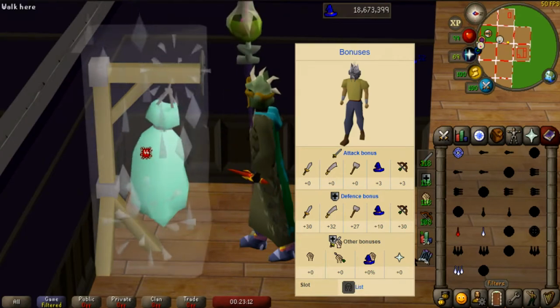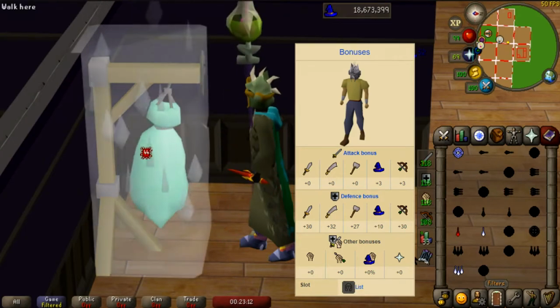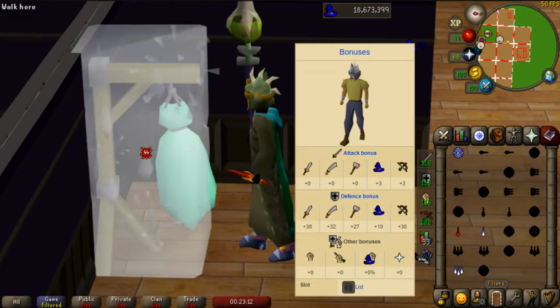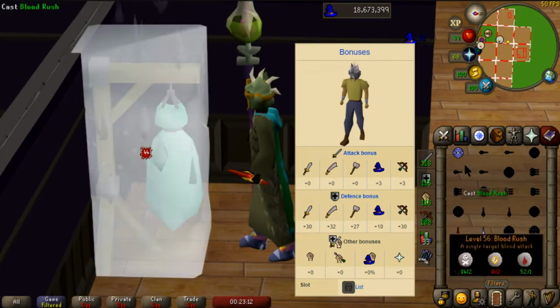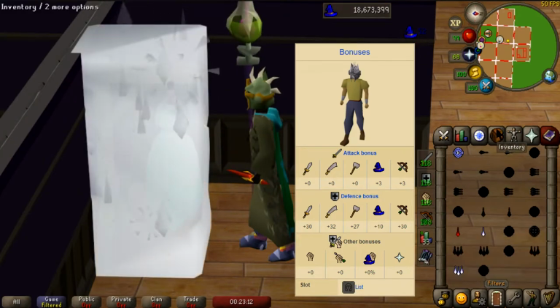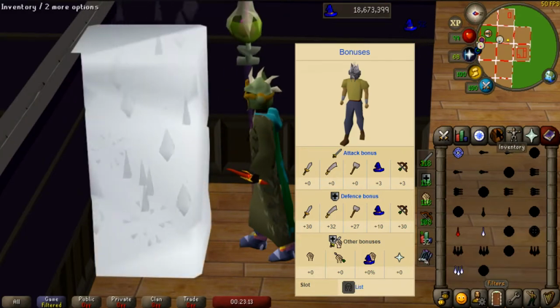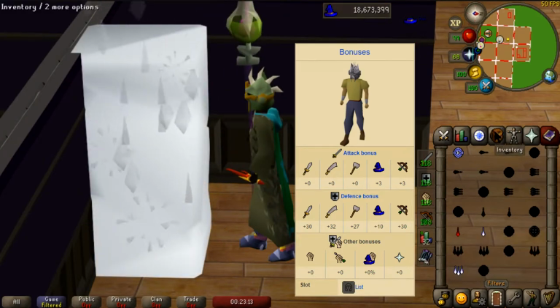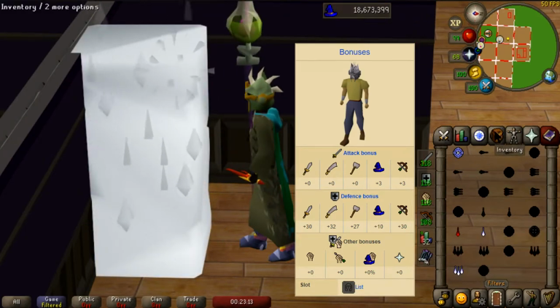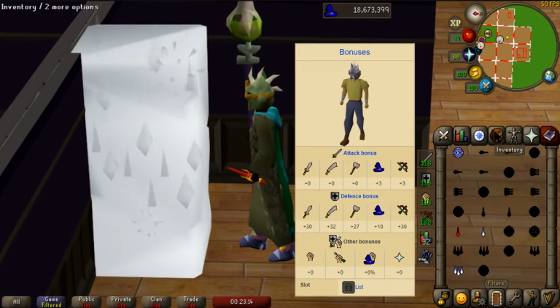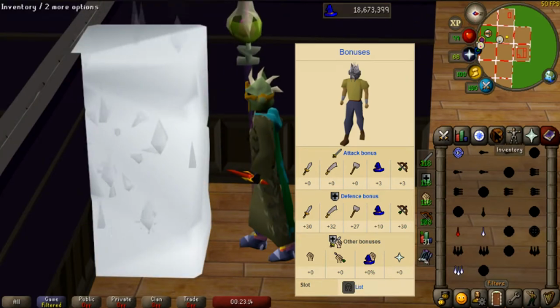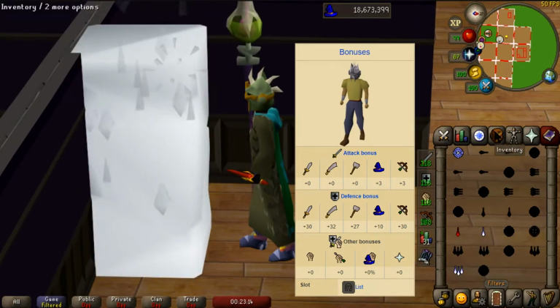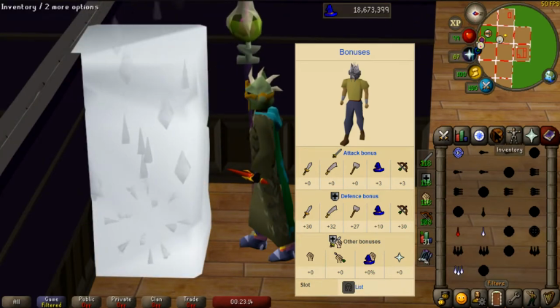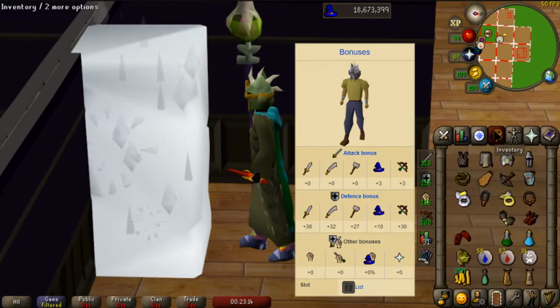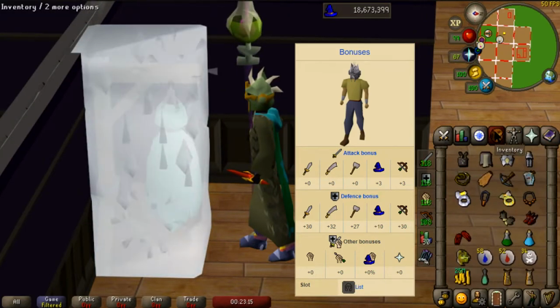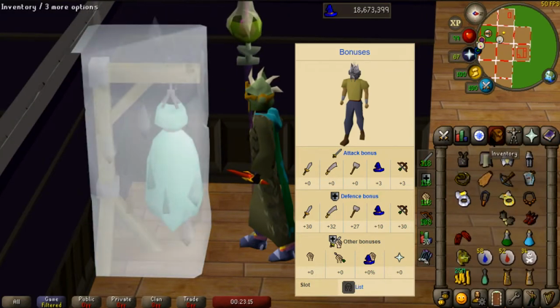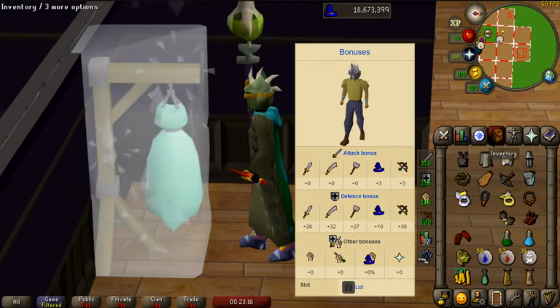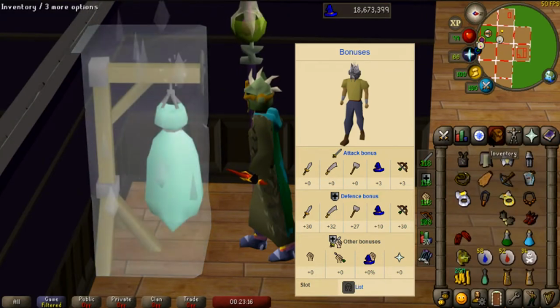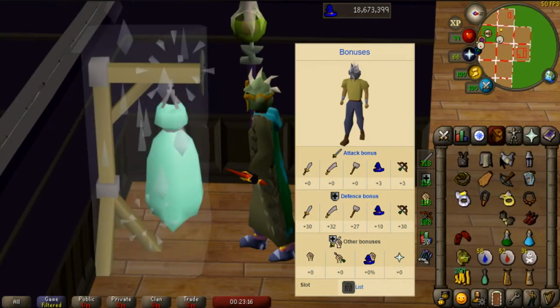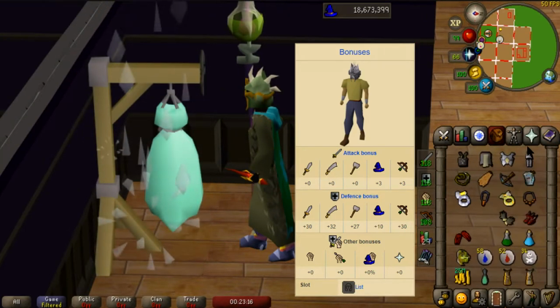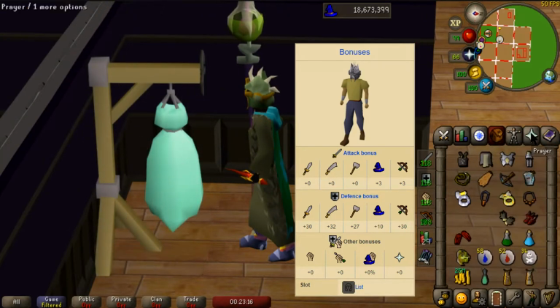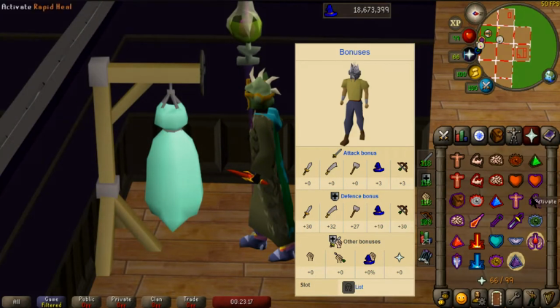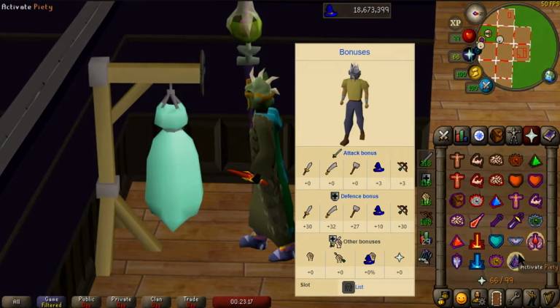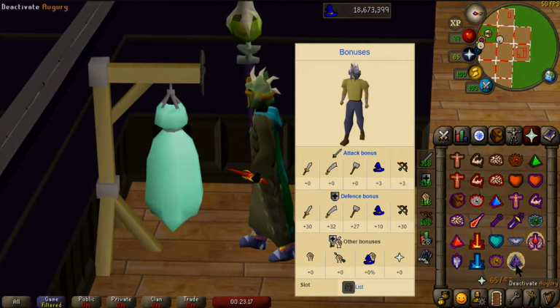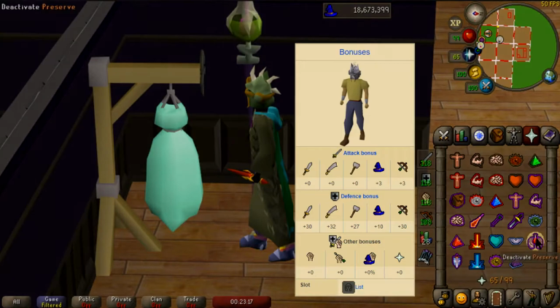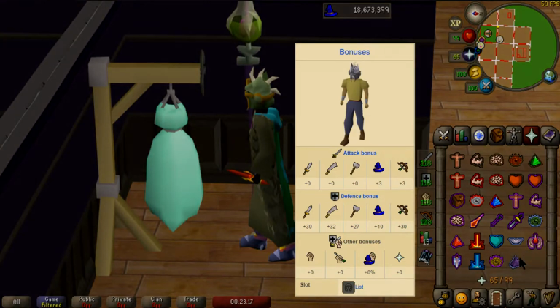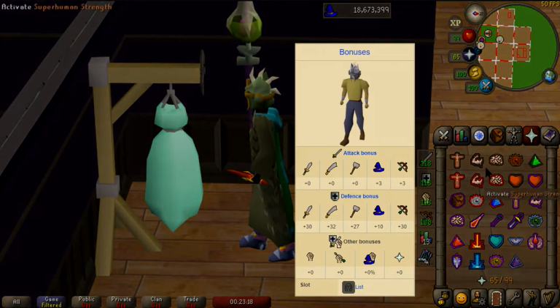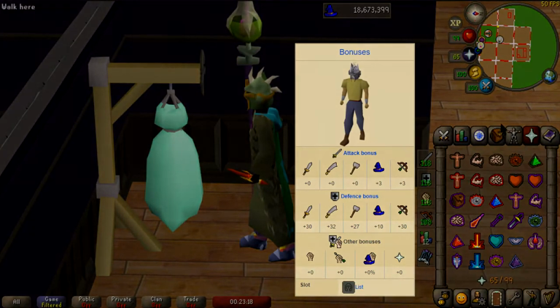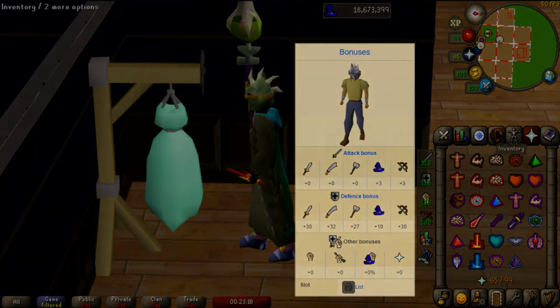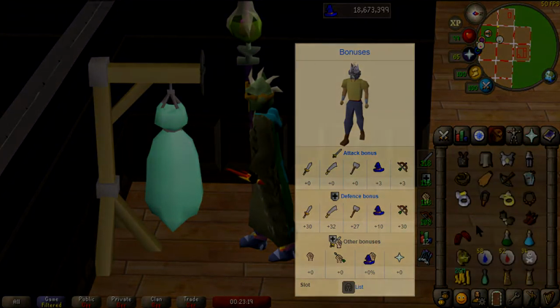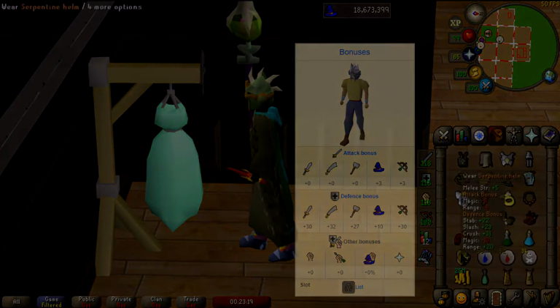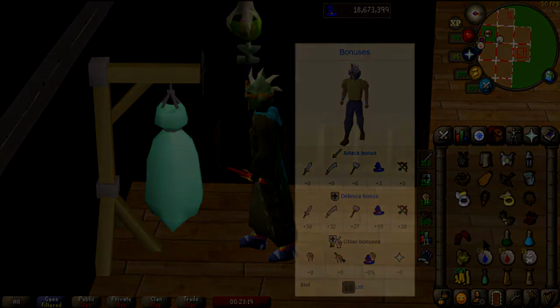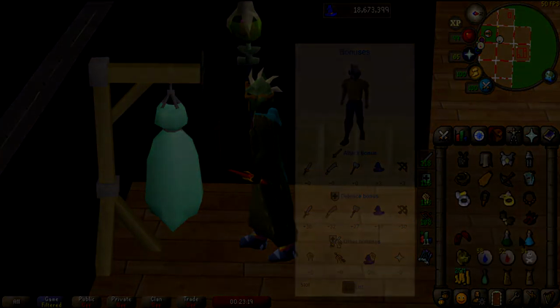The helmet can be imbued through the Nightmare Zone to also provide a boost to Ranged and Magic.